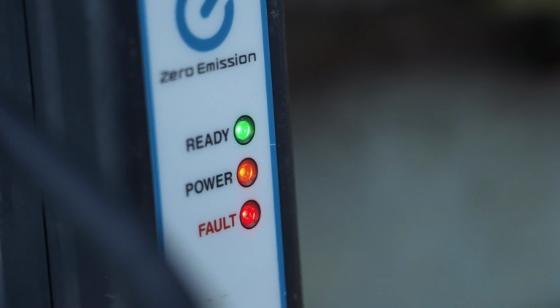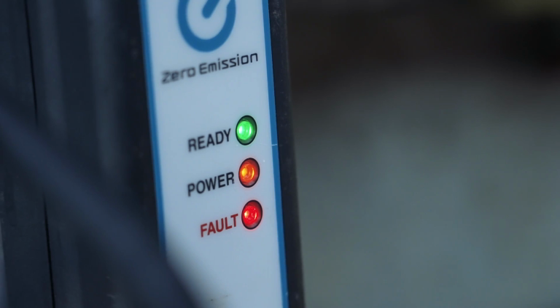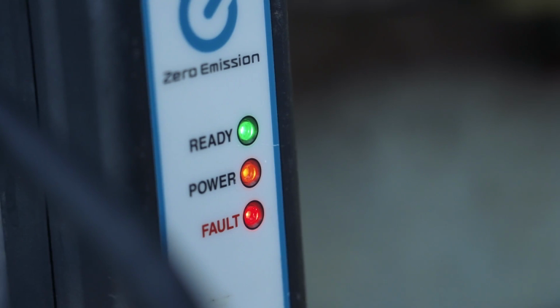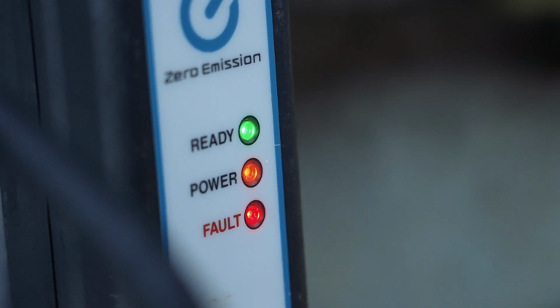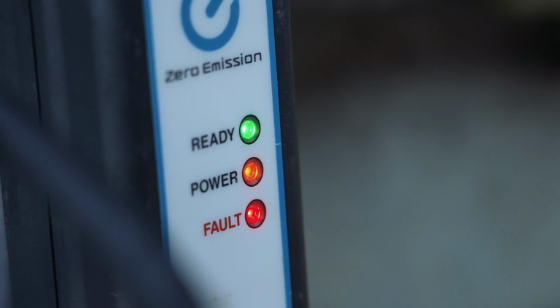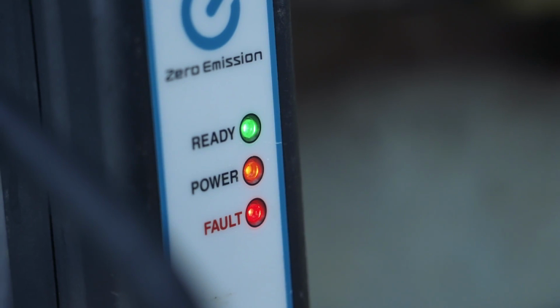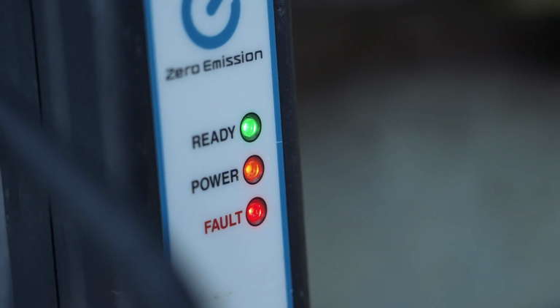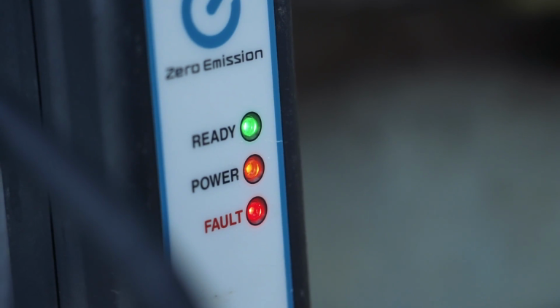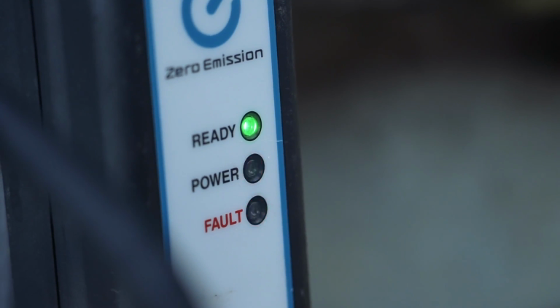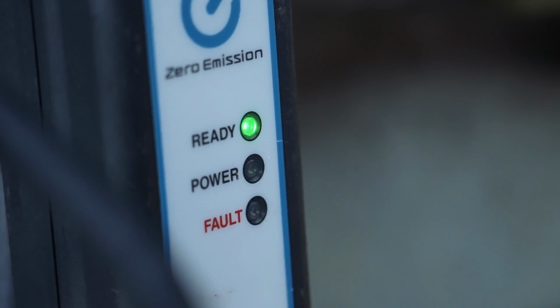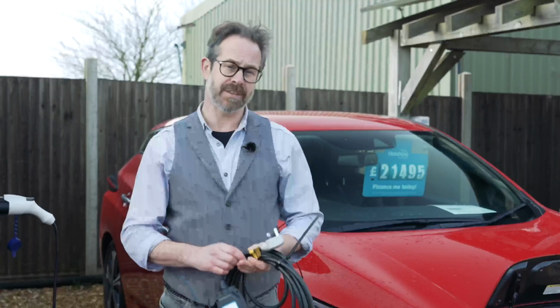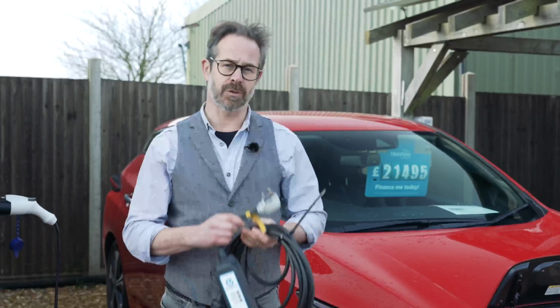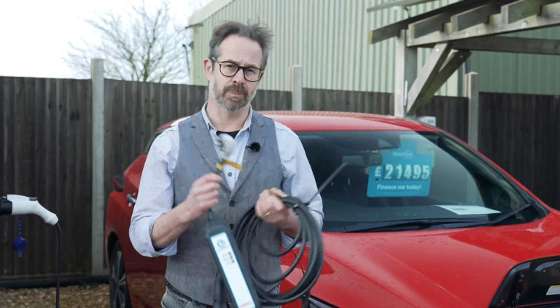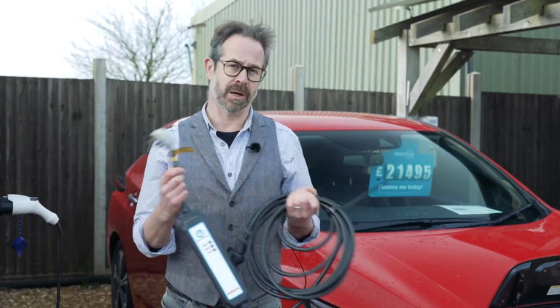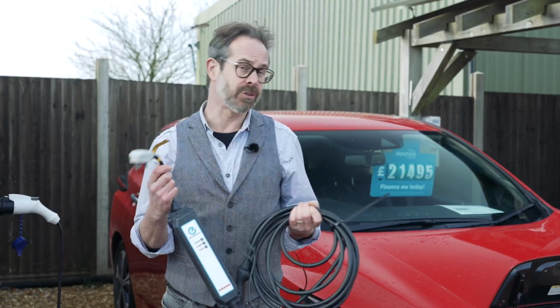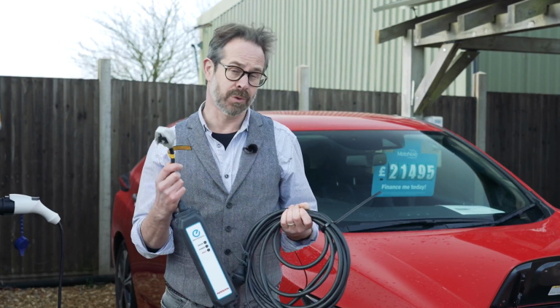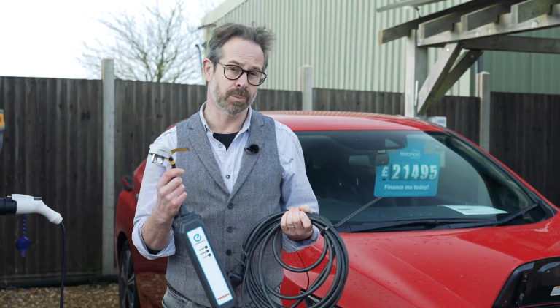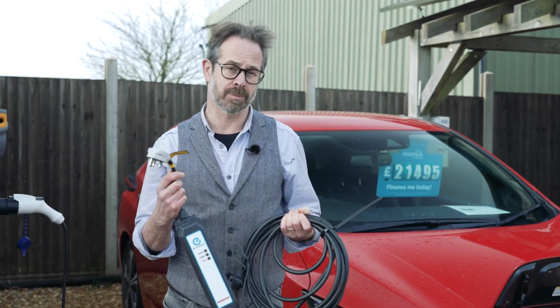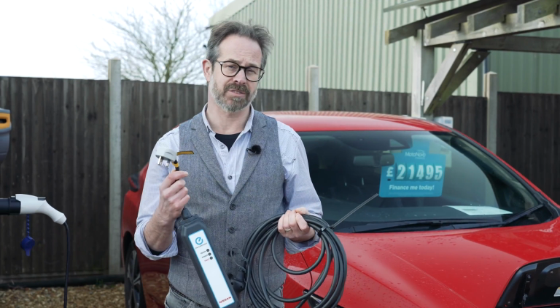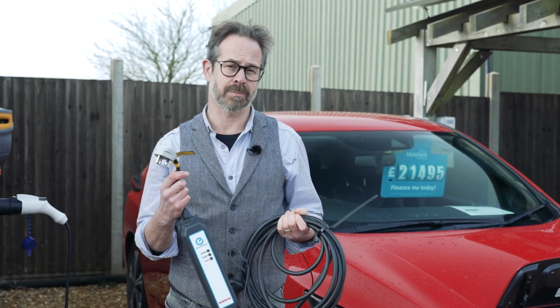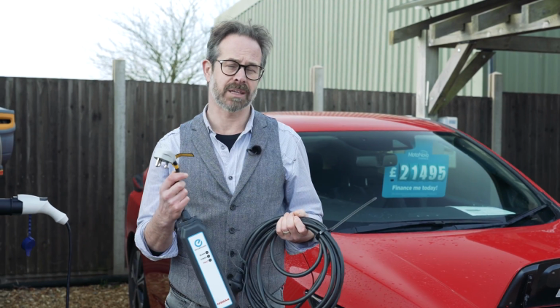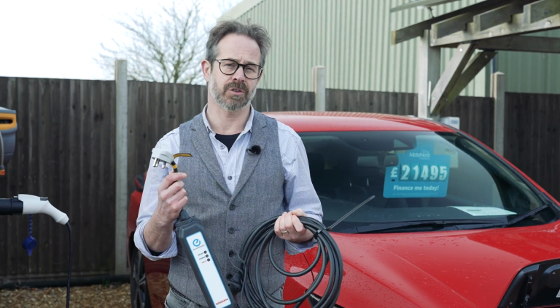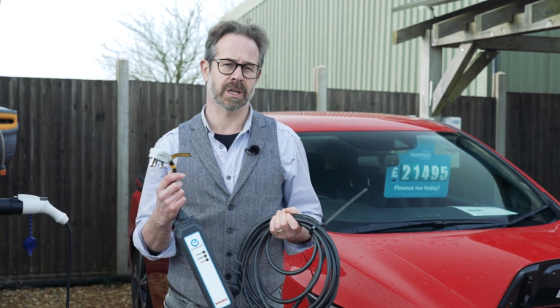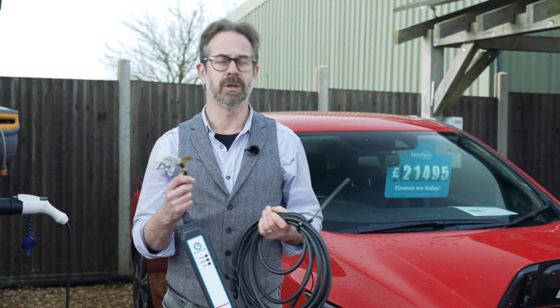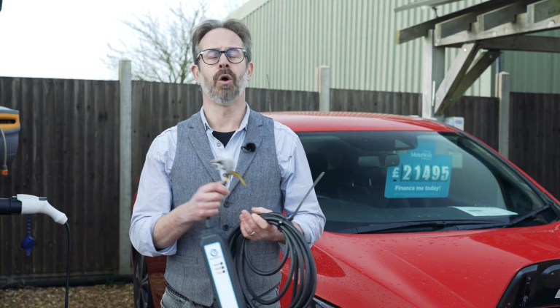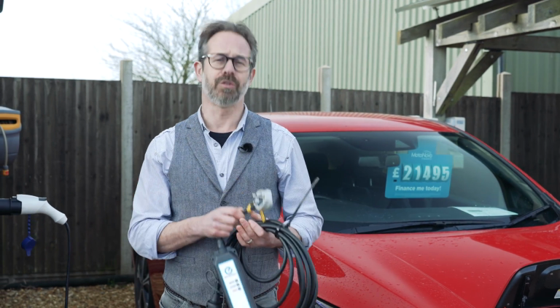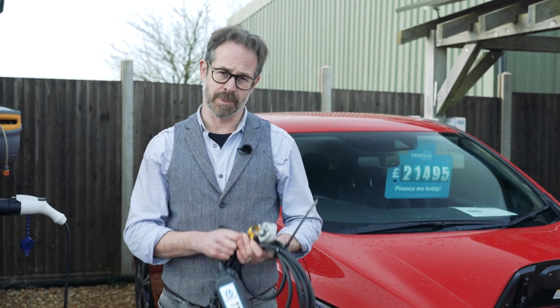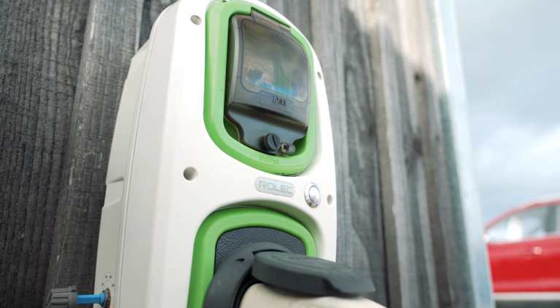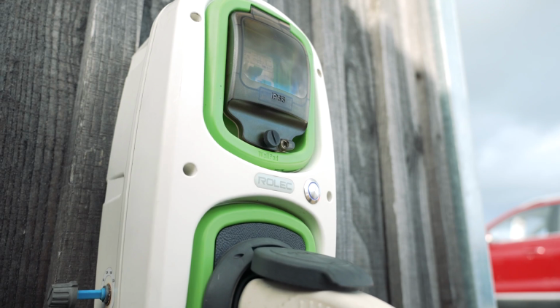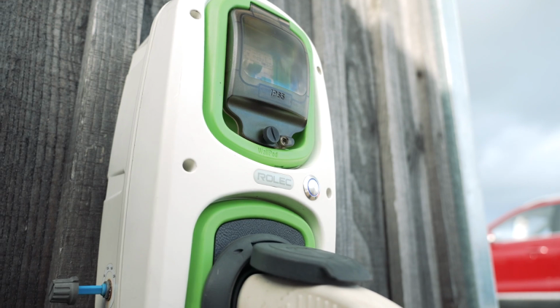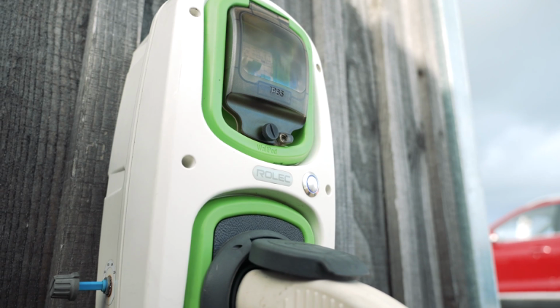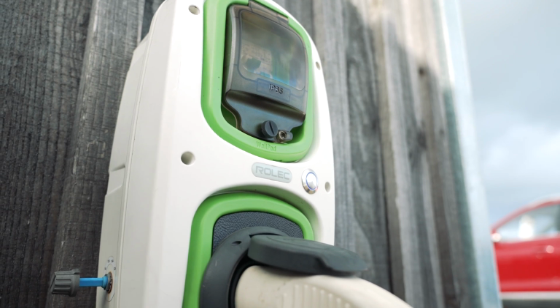Most charging is done at home, either from a lead that you can plug into a normal domestic mains socket or from a home charge point.